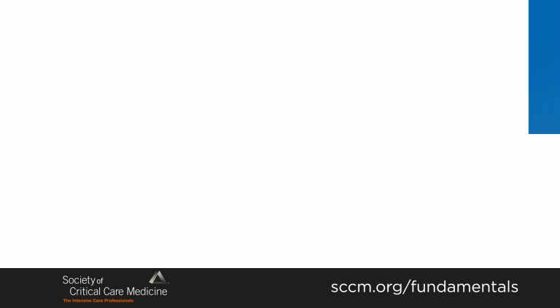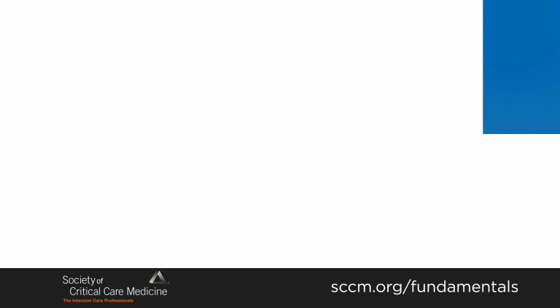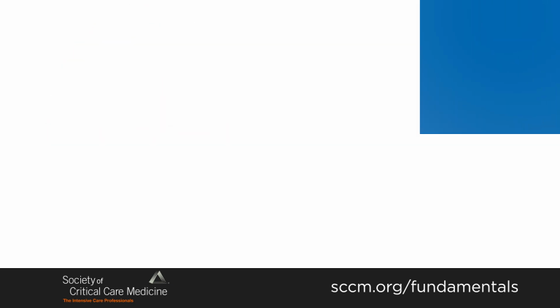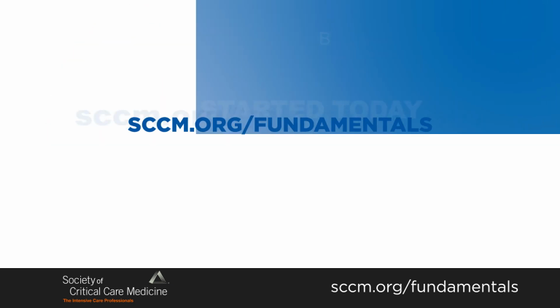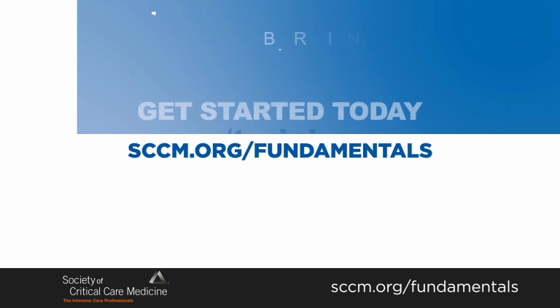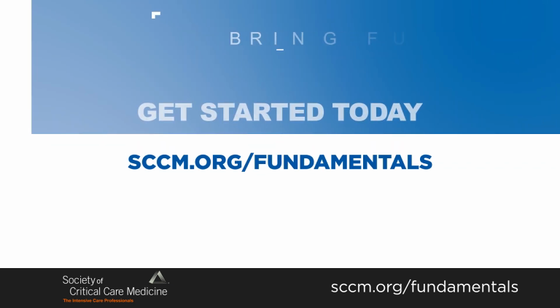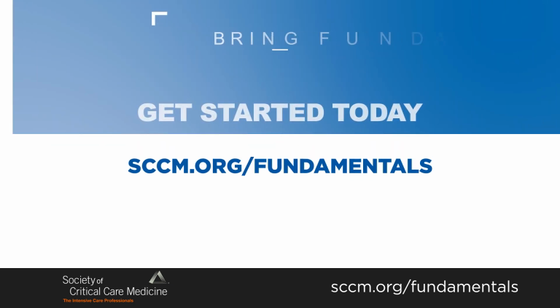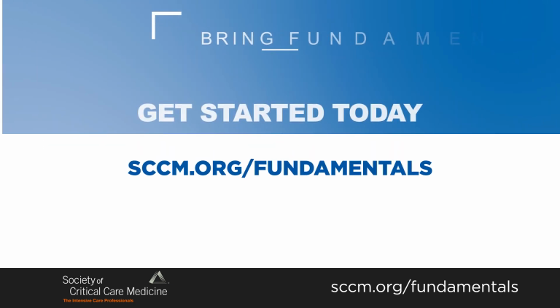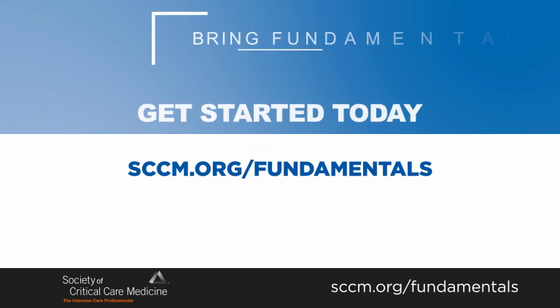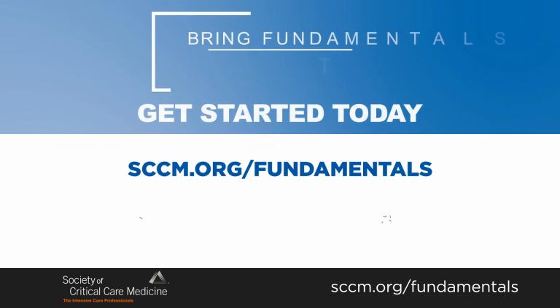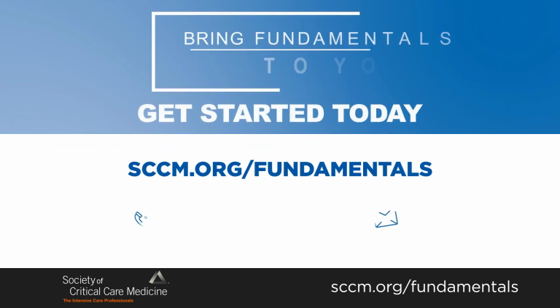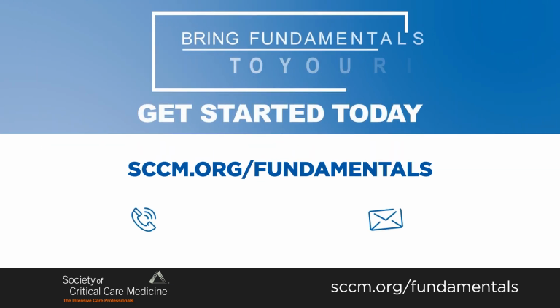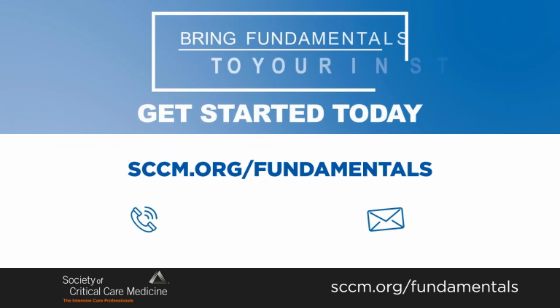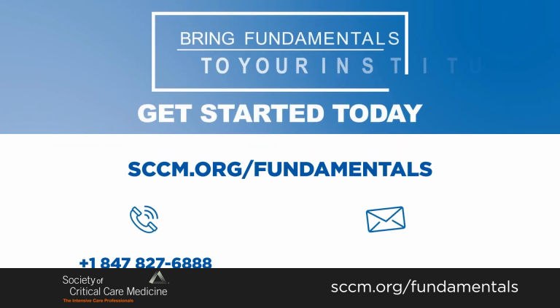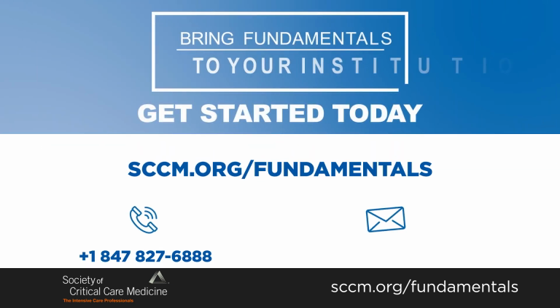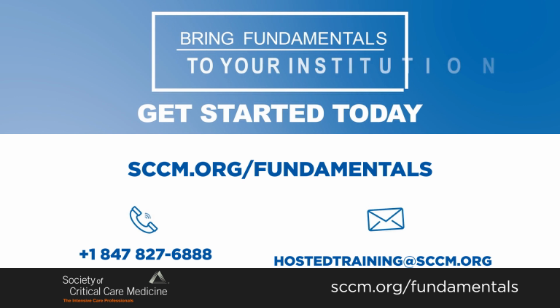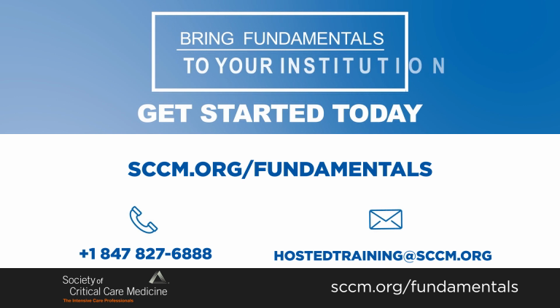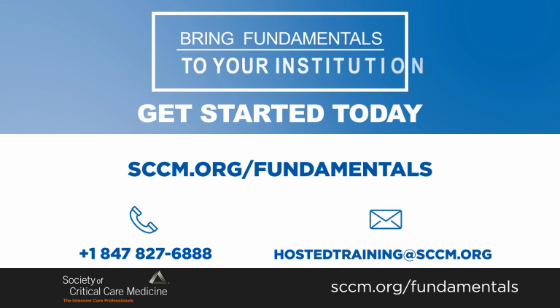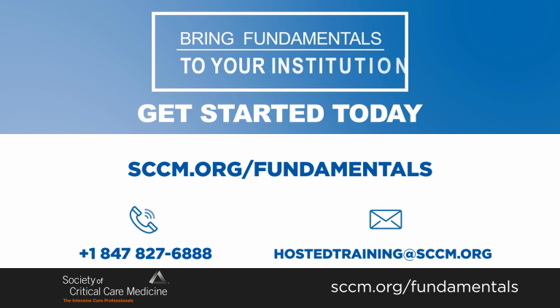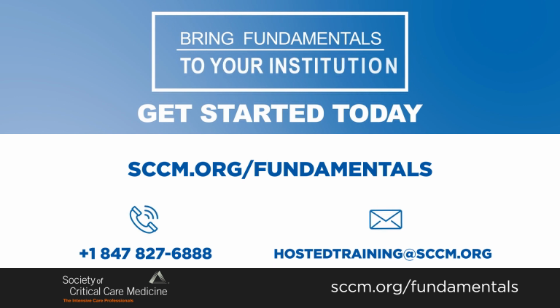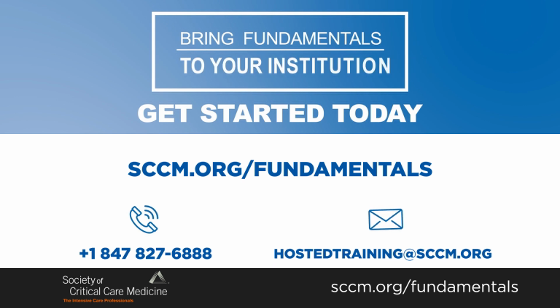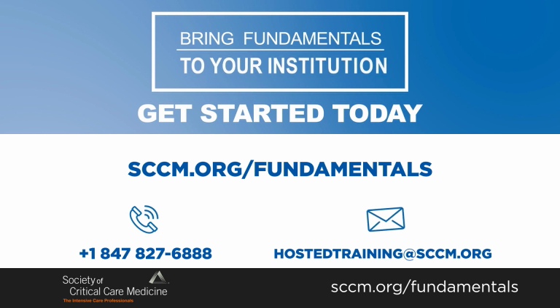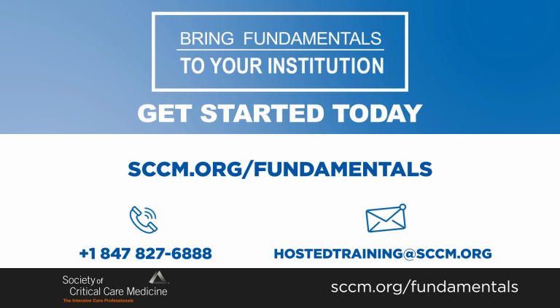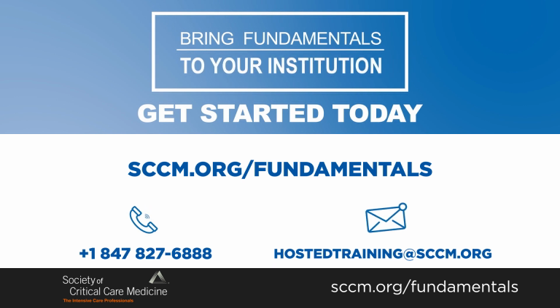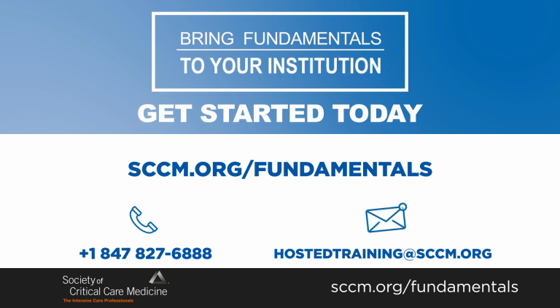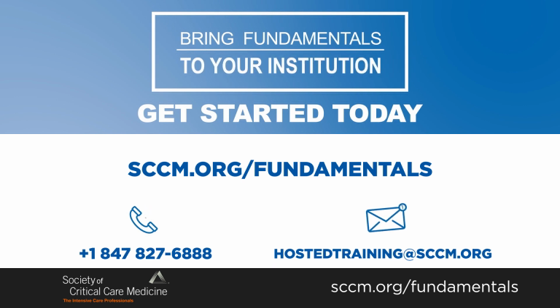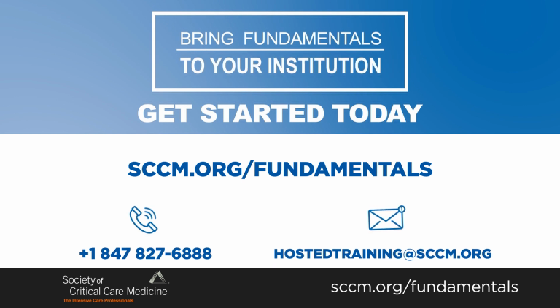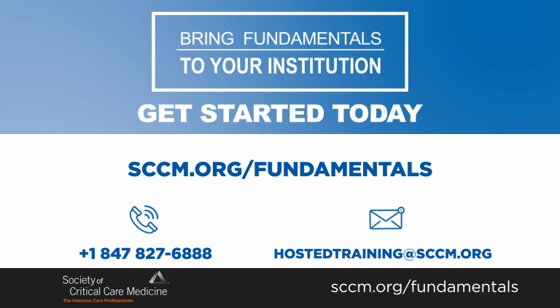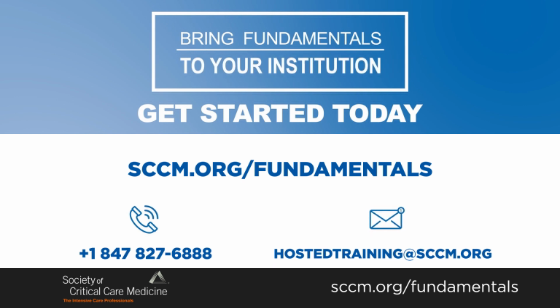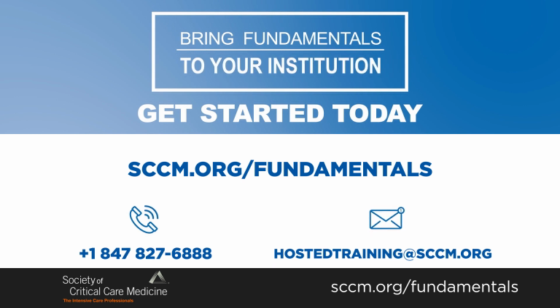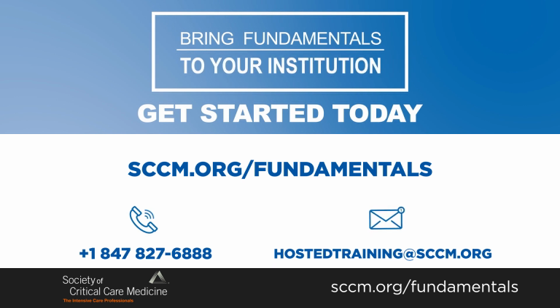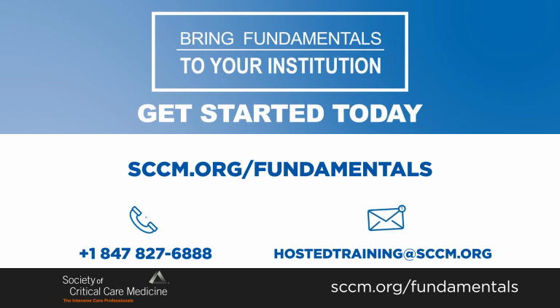Every single time I do a course, I learn something. Really what we're doing is we're saving lives.